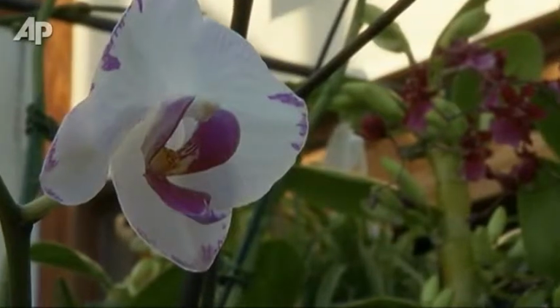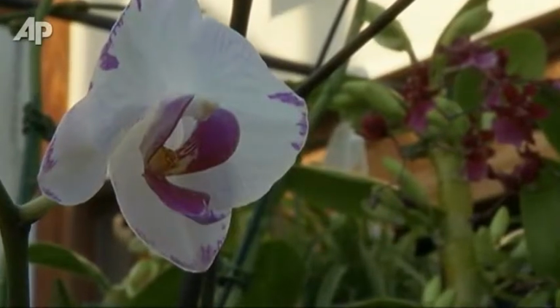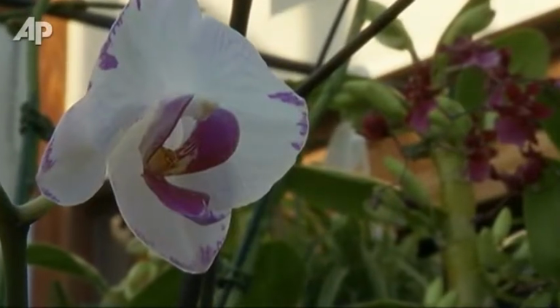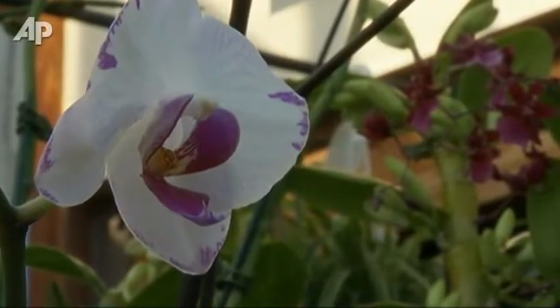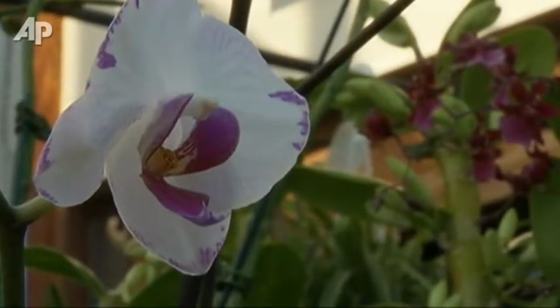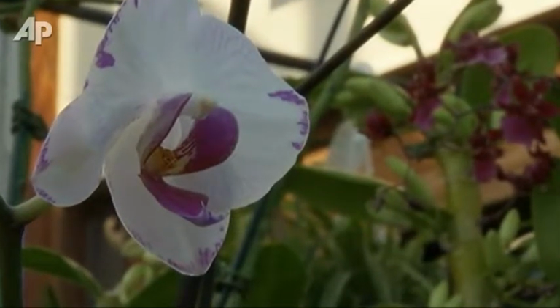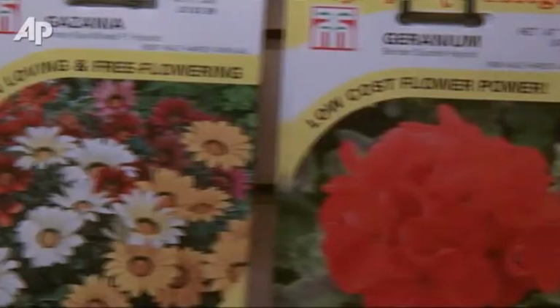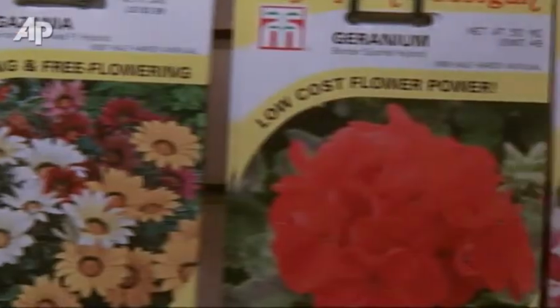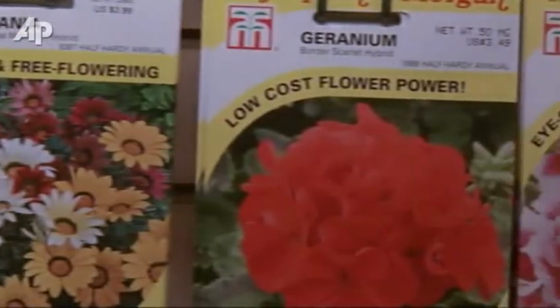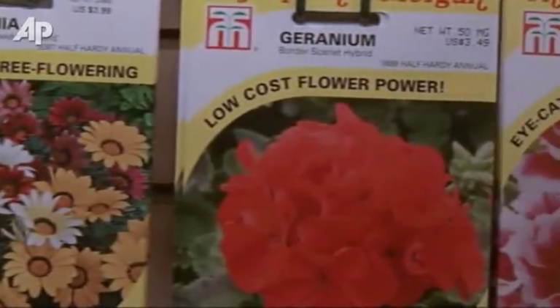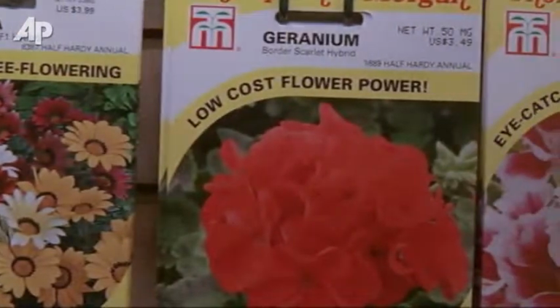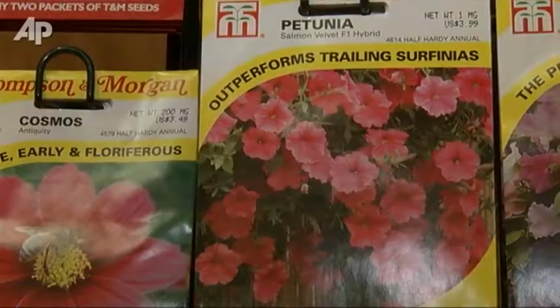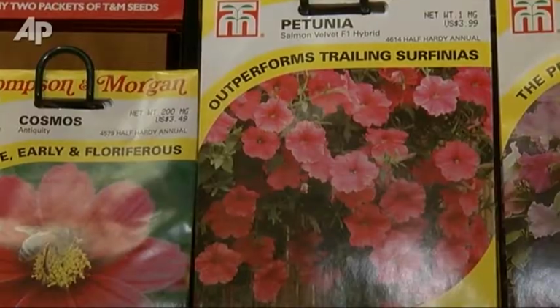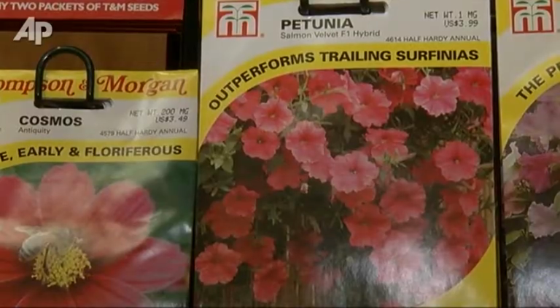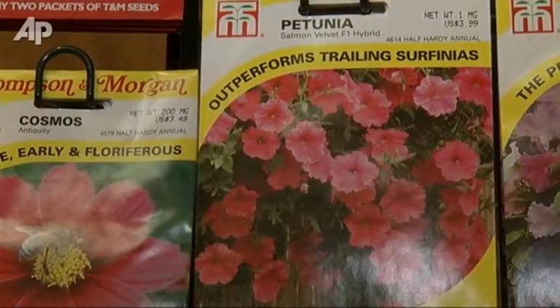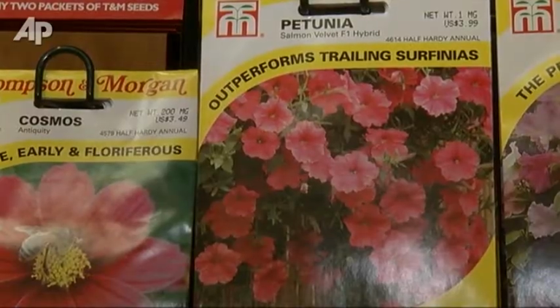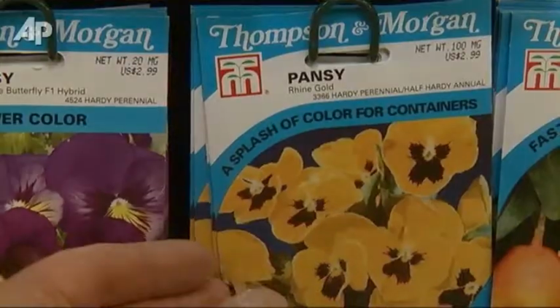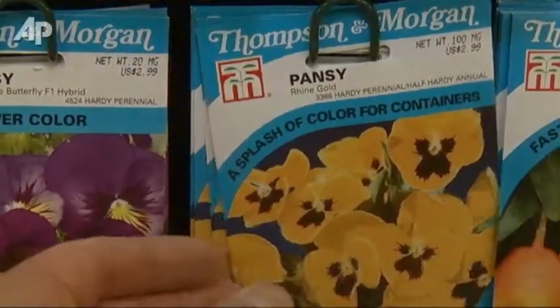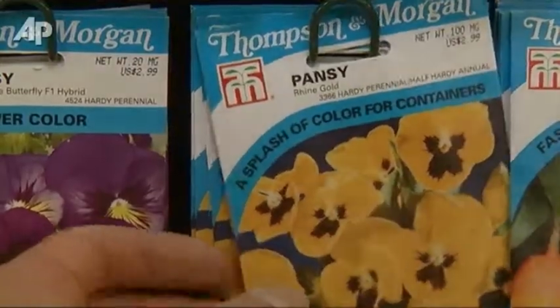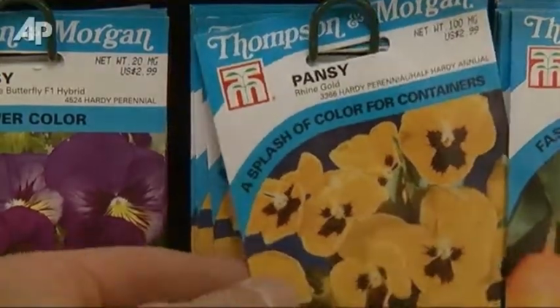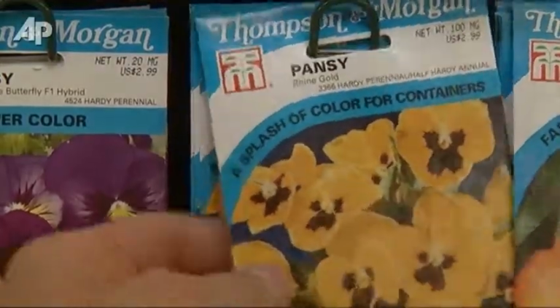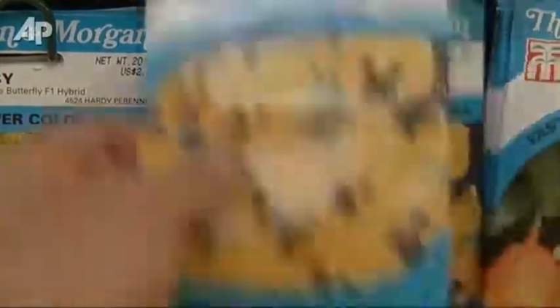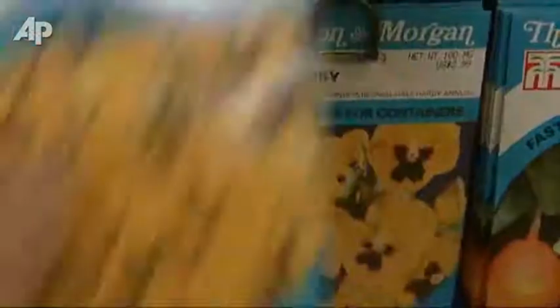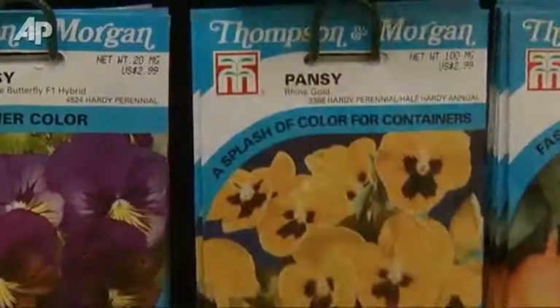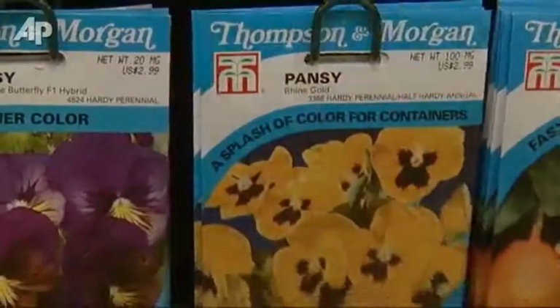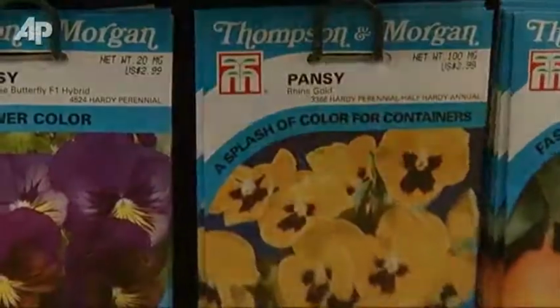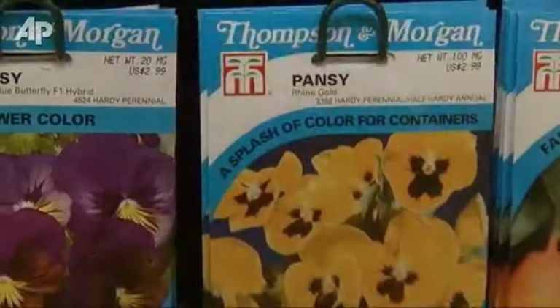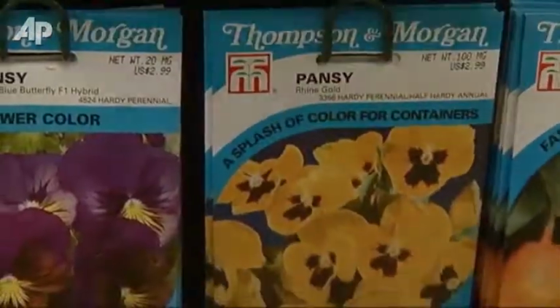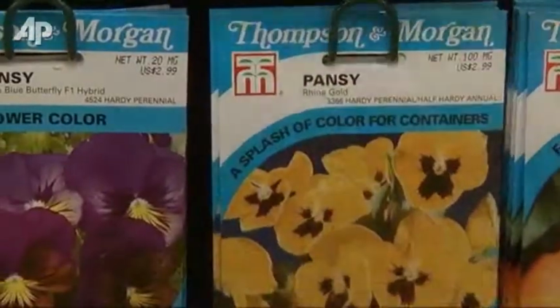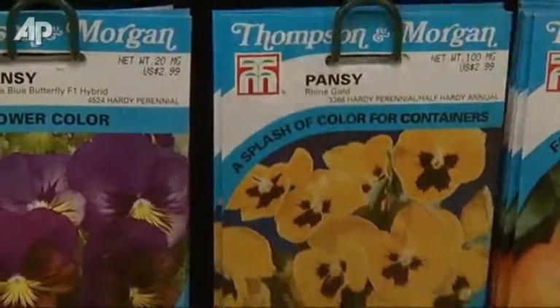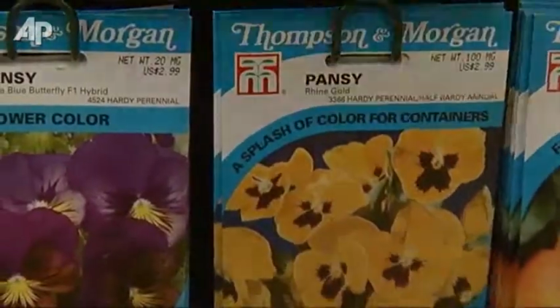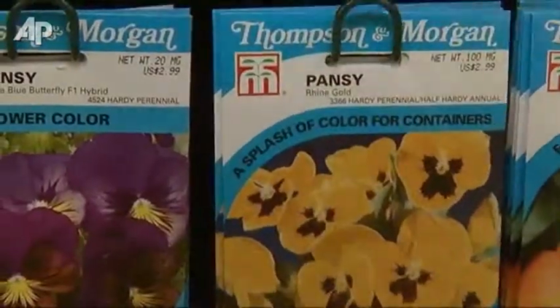So bring on the geraniums, petunias, and pansies. Lee Powell, the Associated Press.